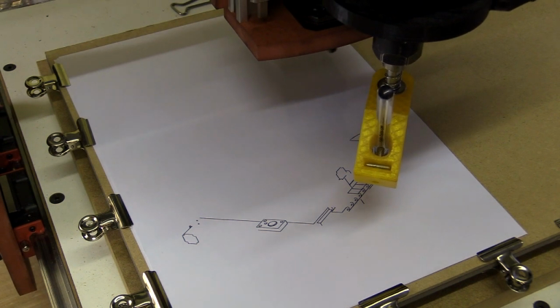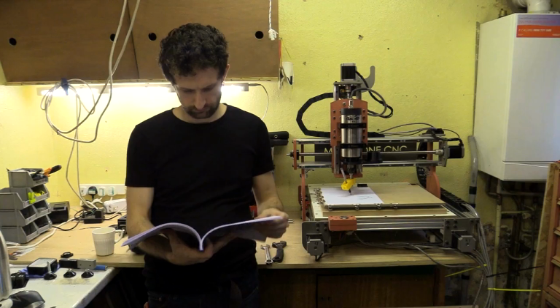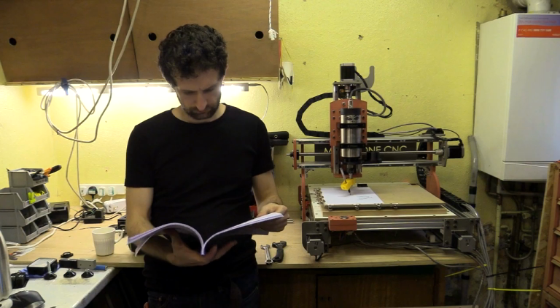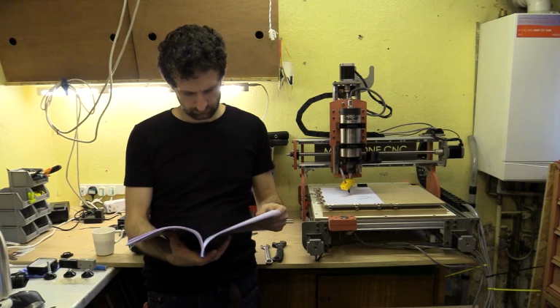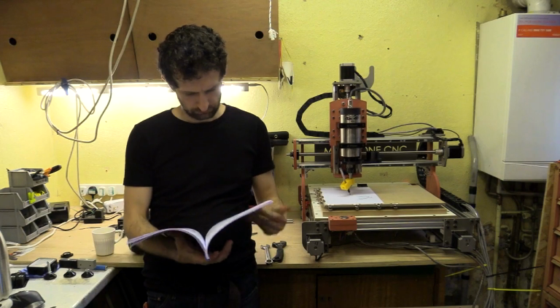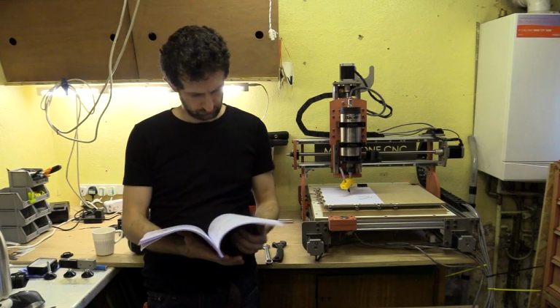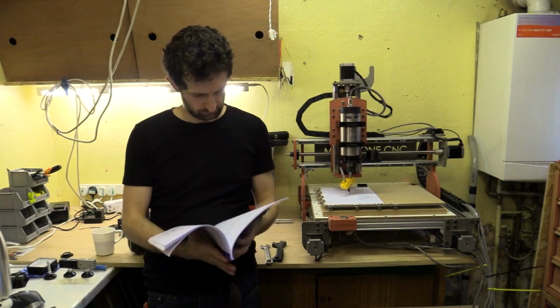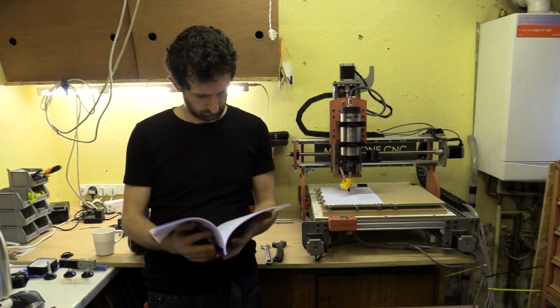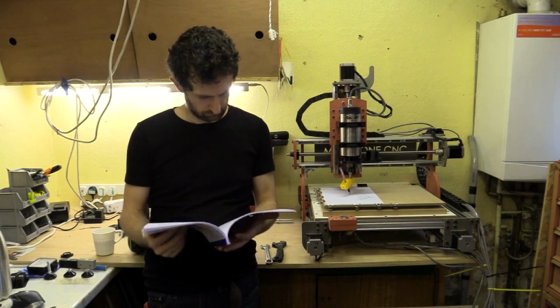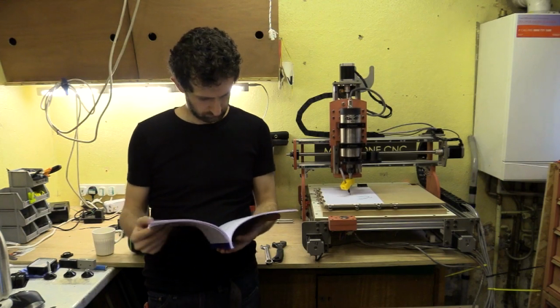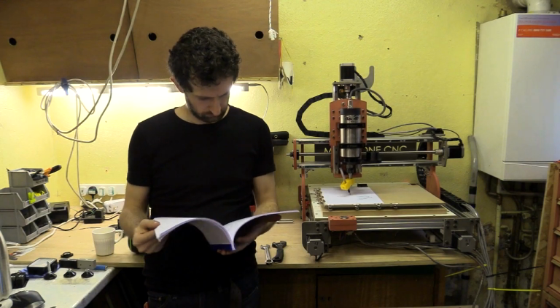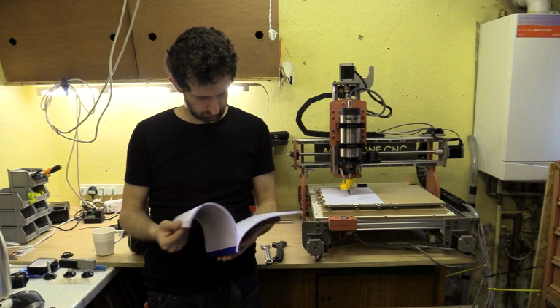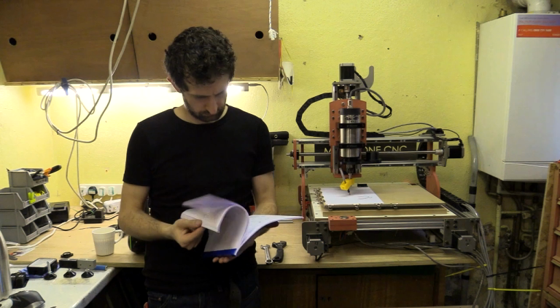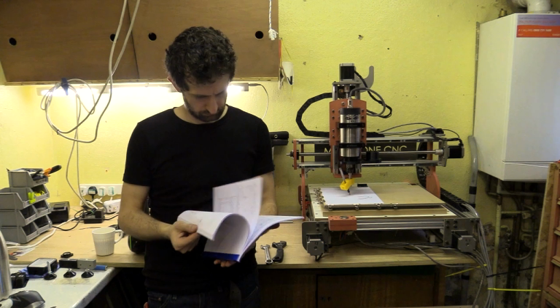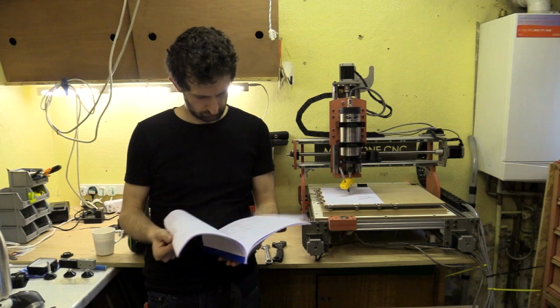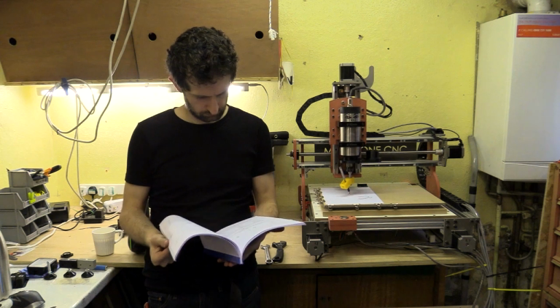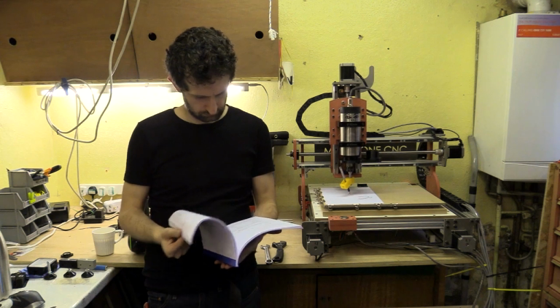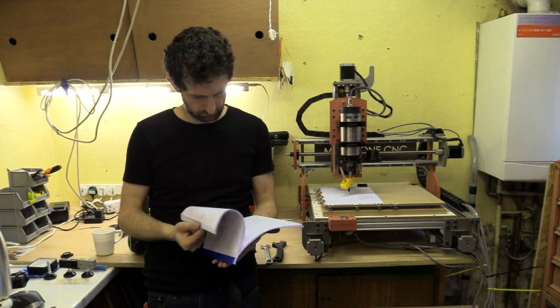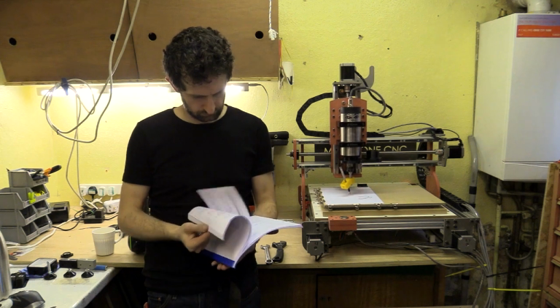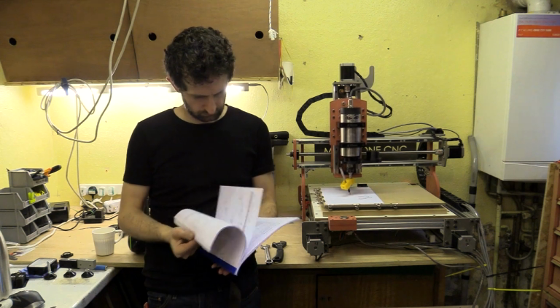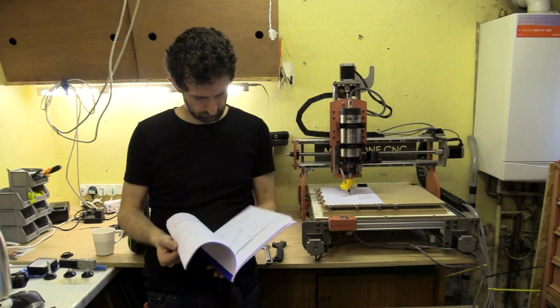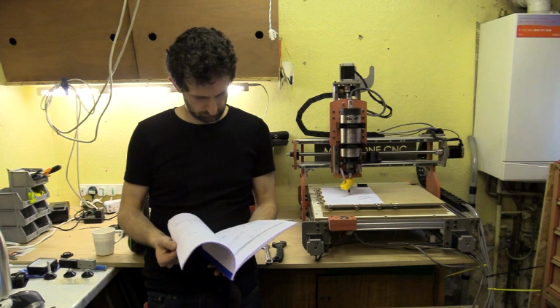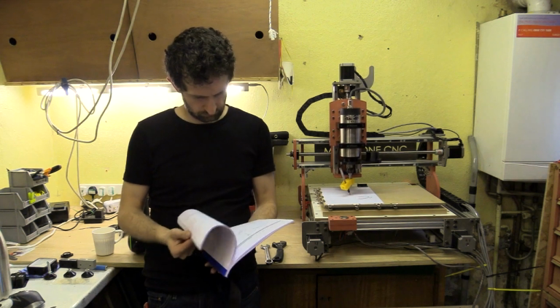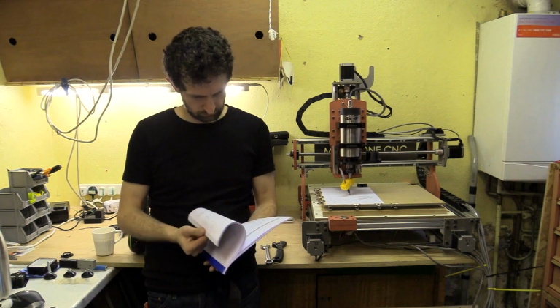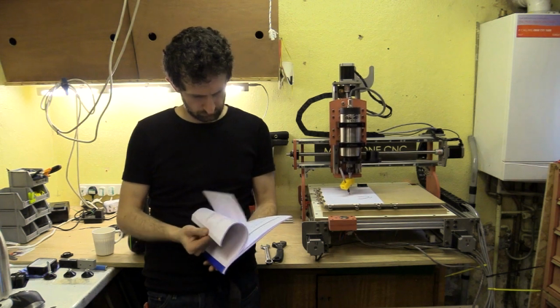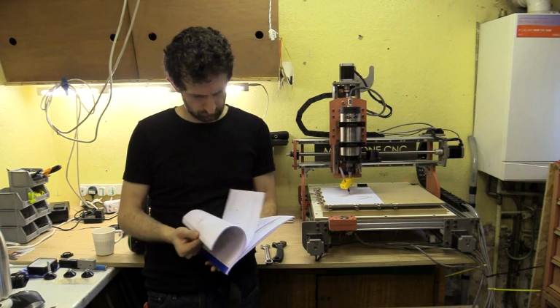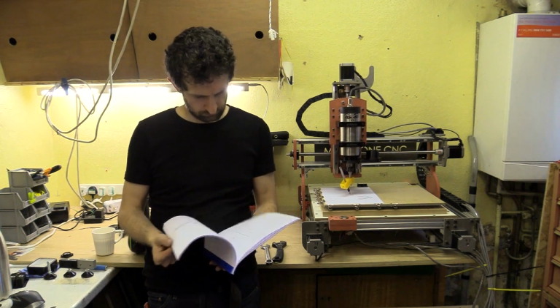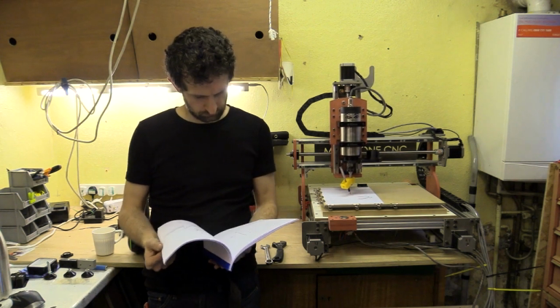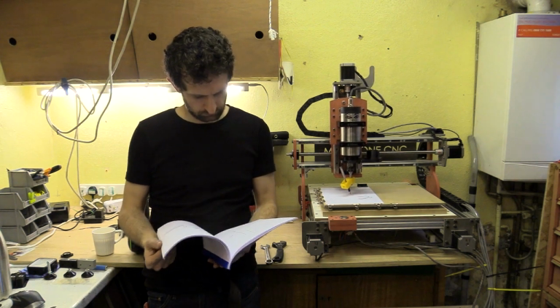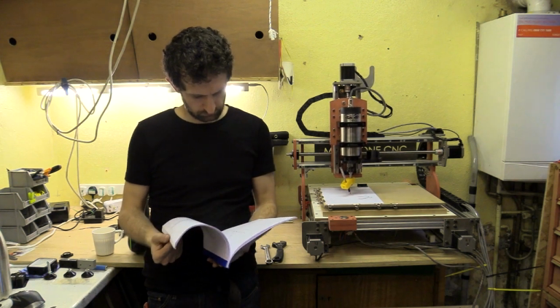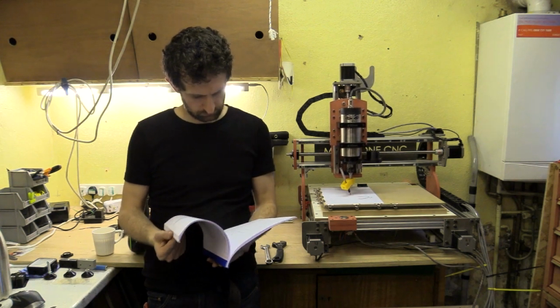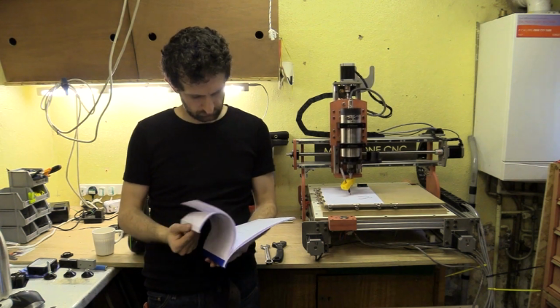While the machine works I can pursue more leisurely activities like pretending to read.